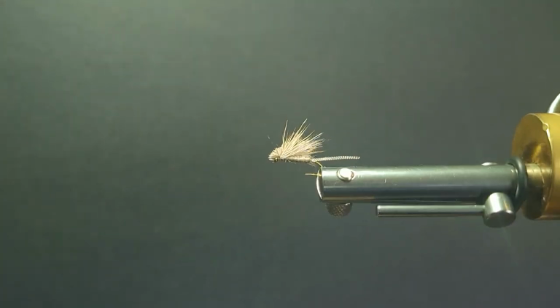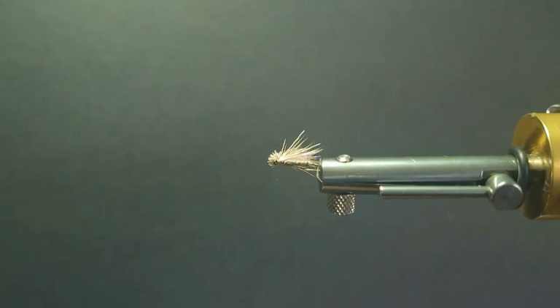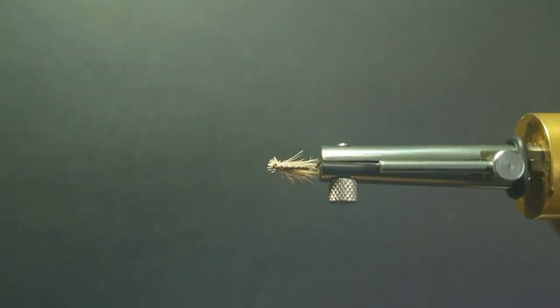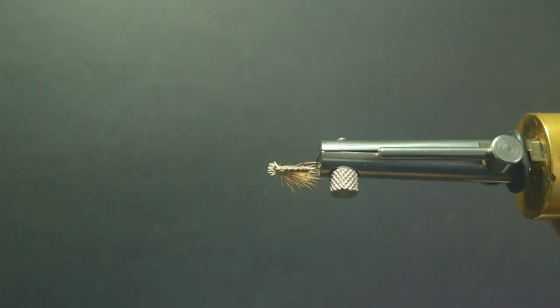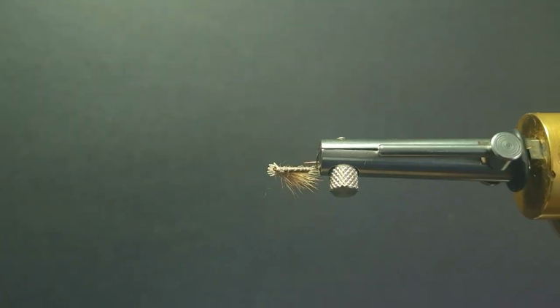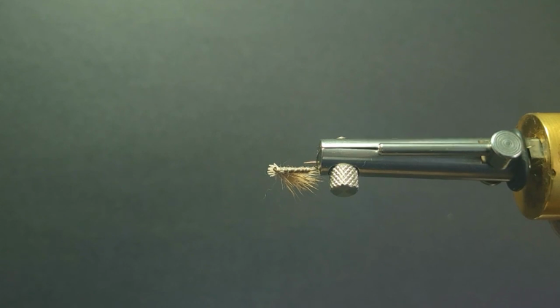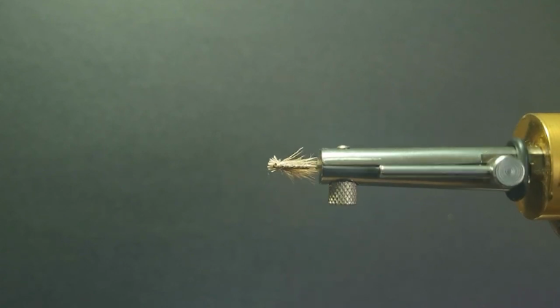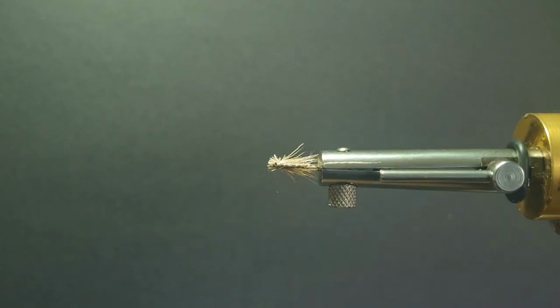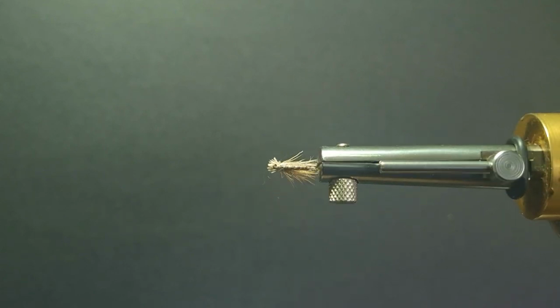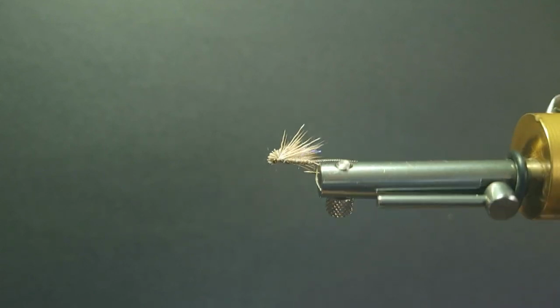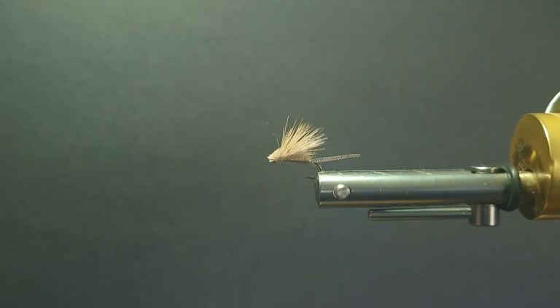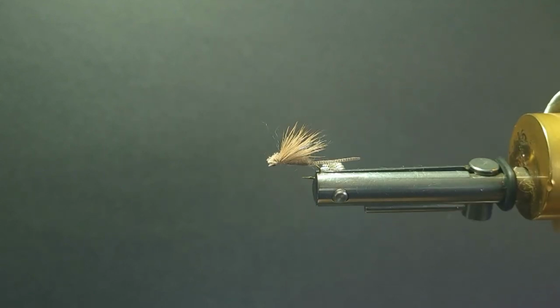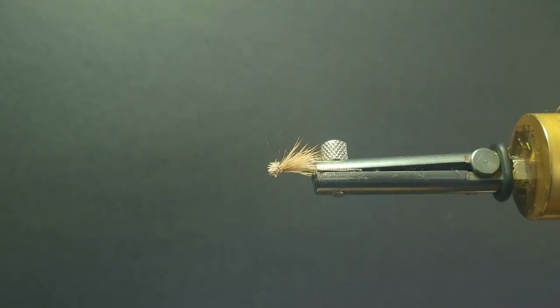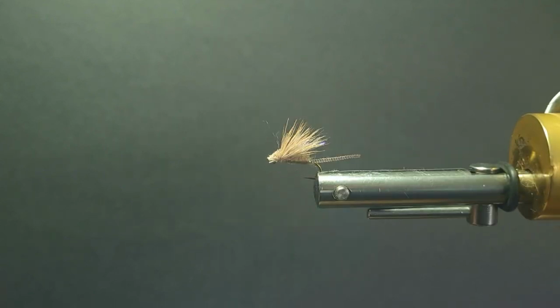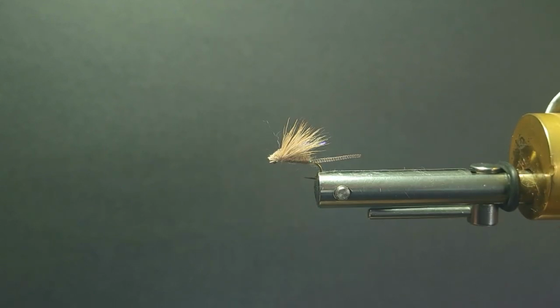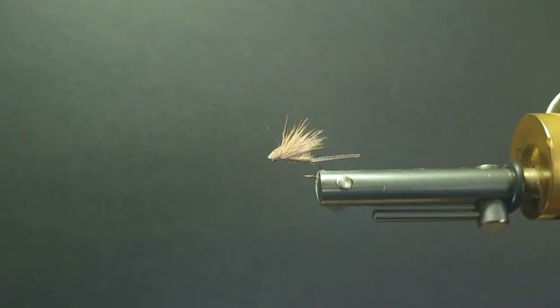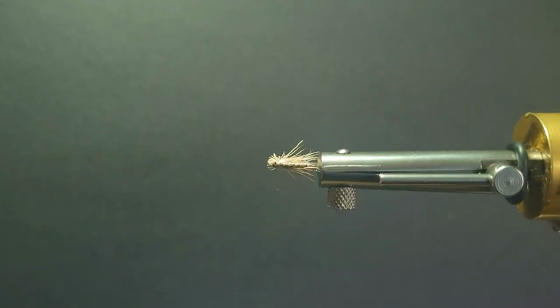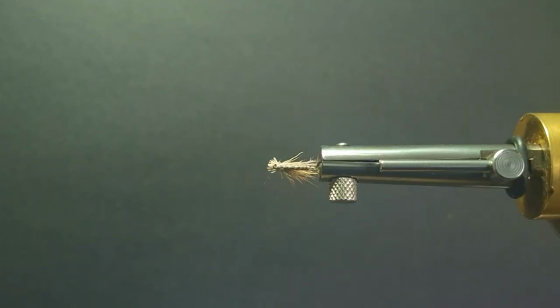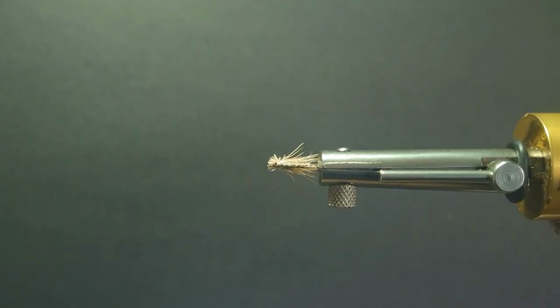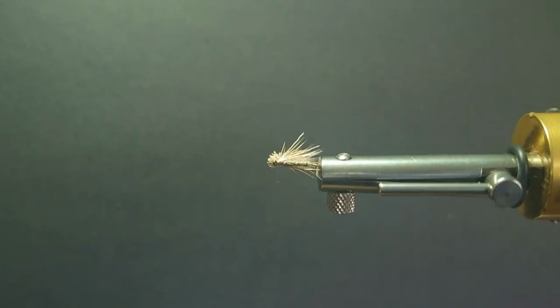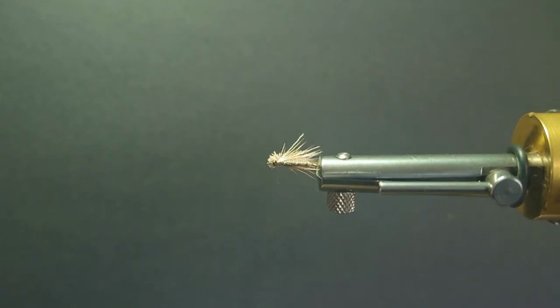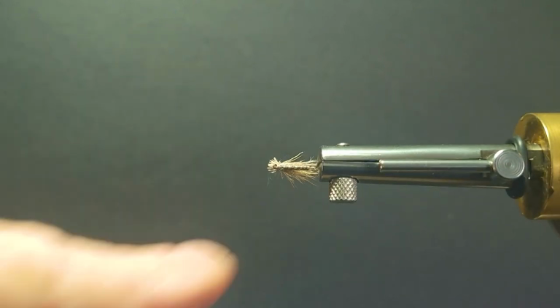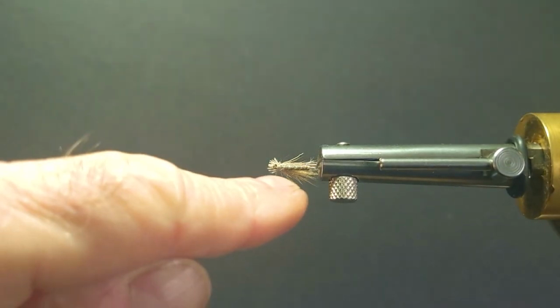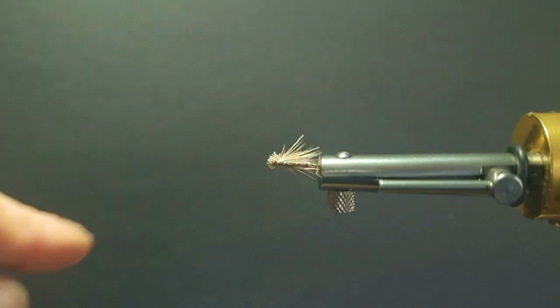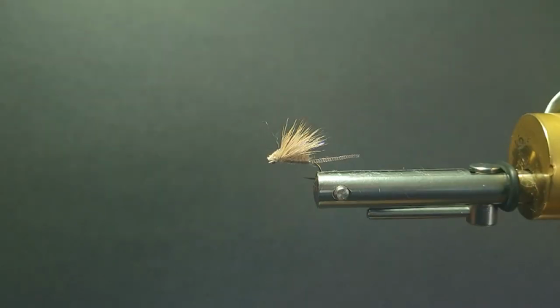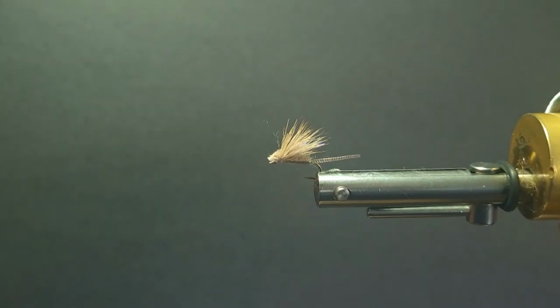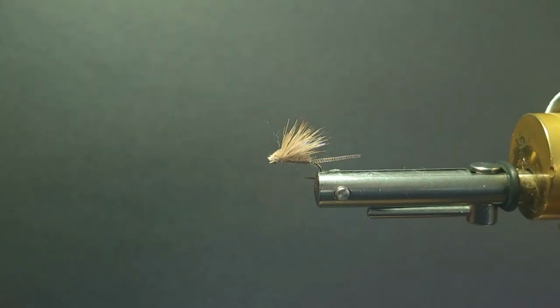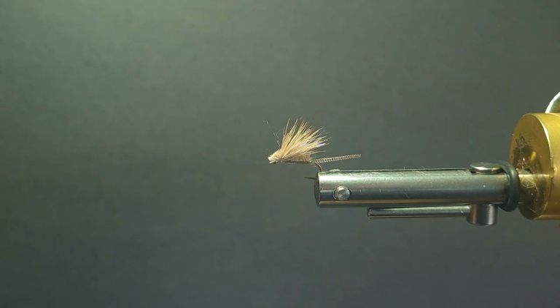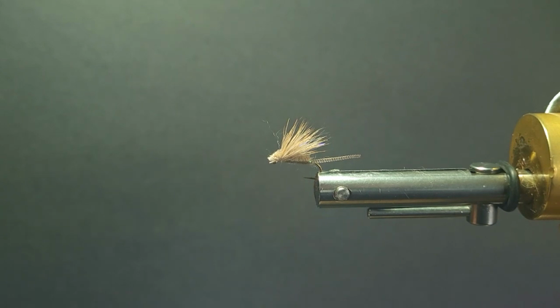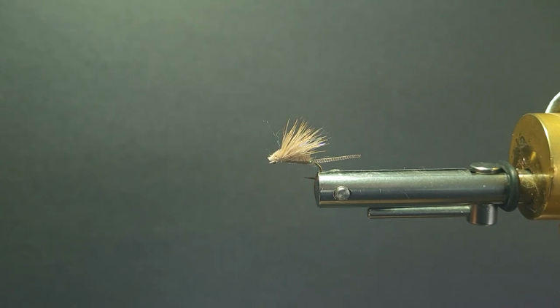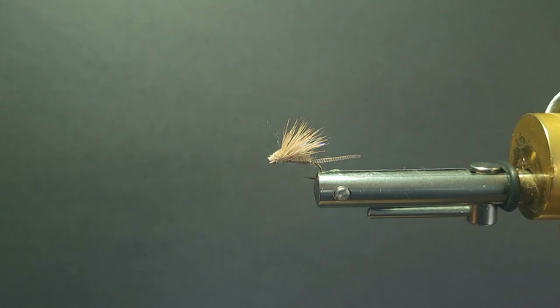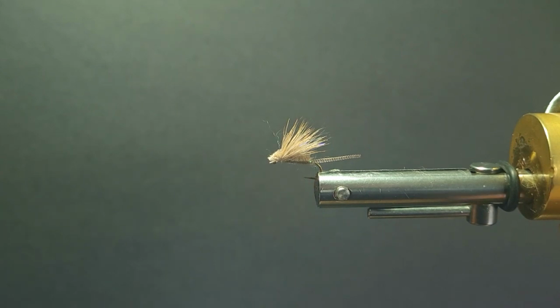It makes a really nice rib, very attractive from the bottom. It doesn't lose the color of your fly, but it does give a nice add-on.